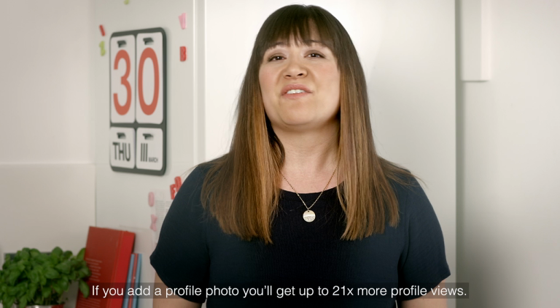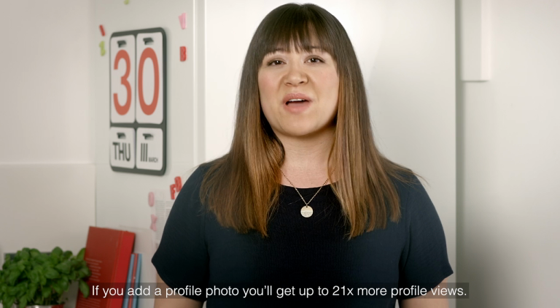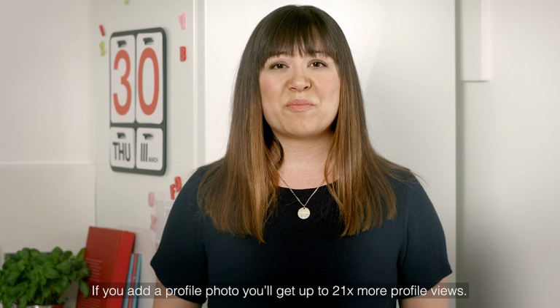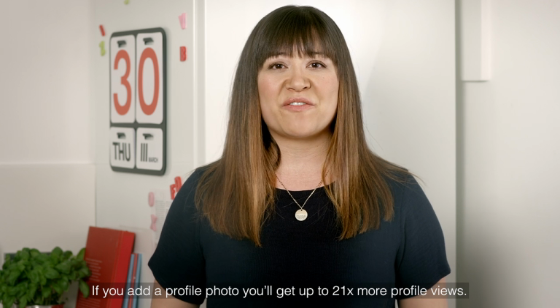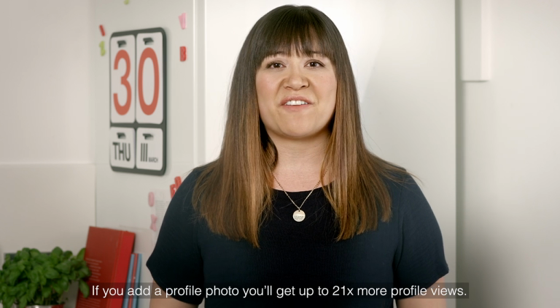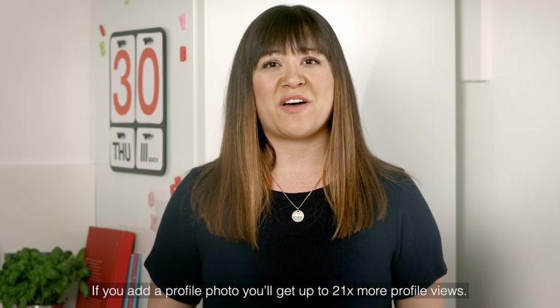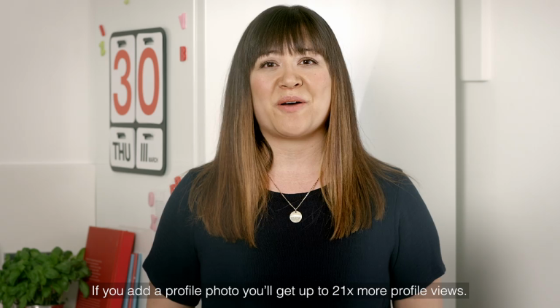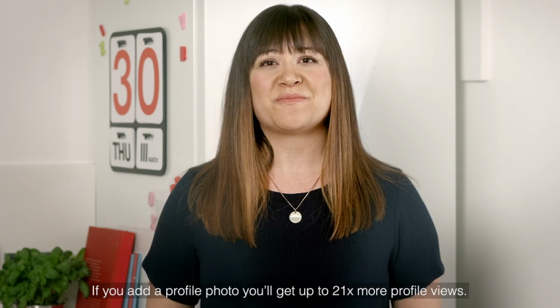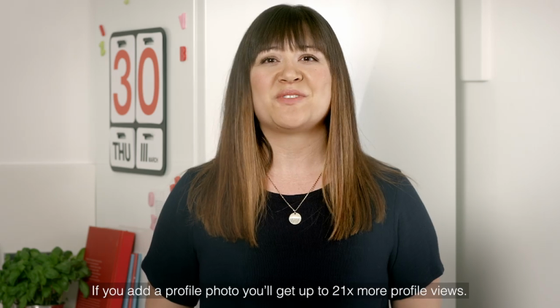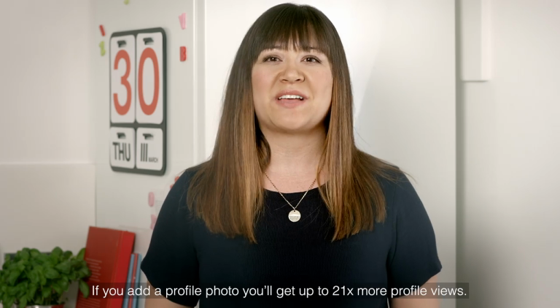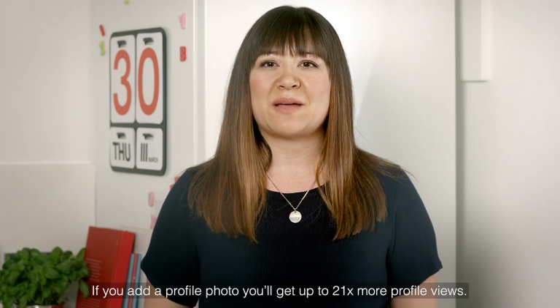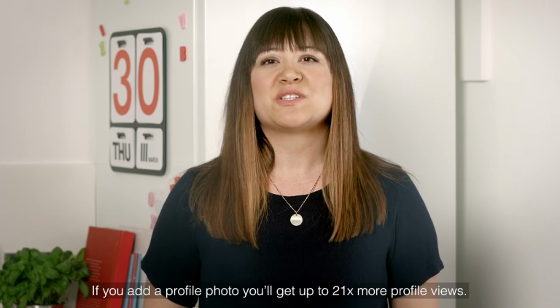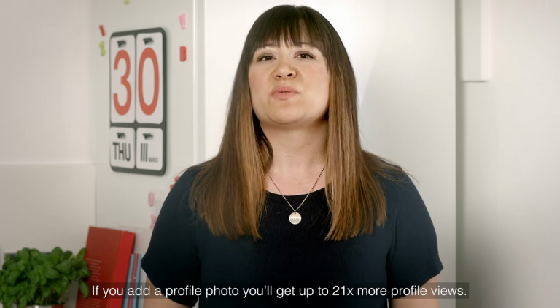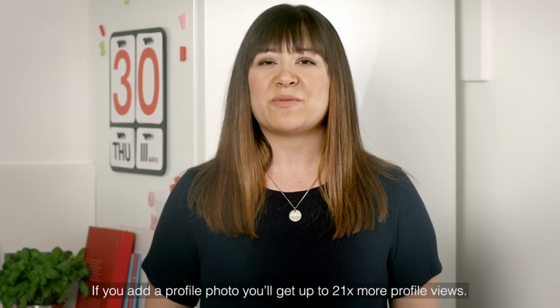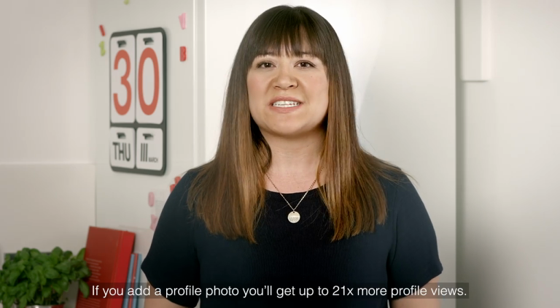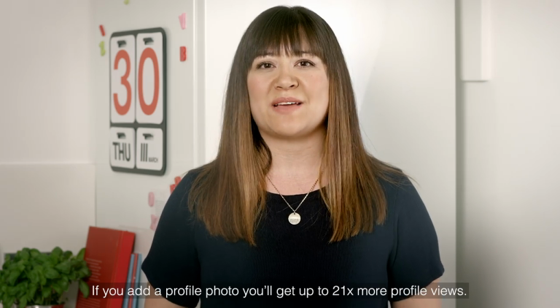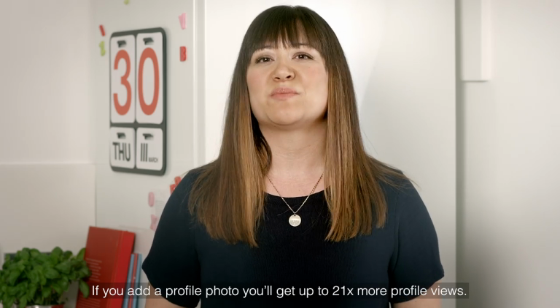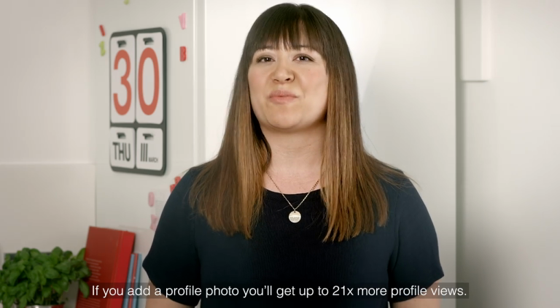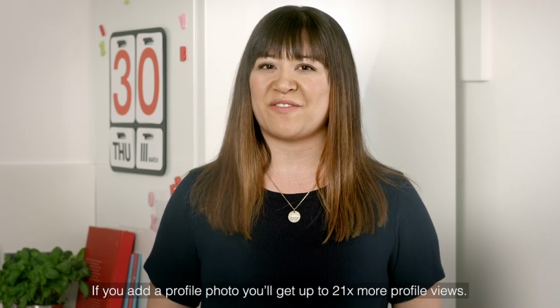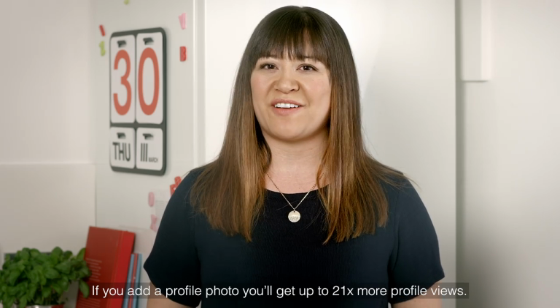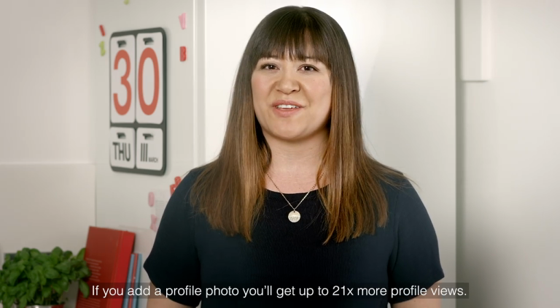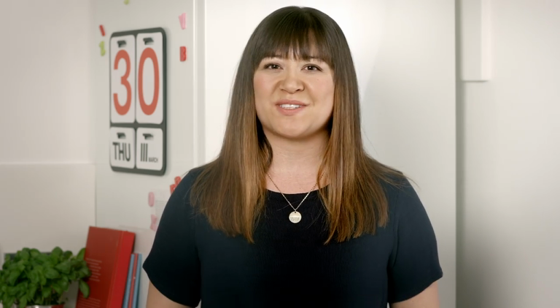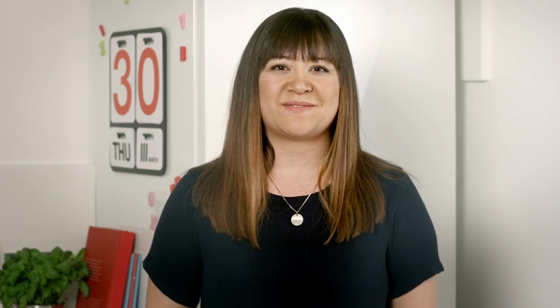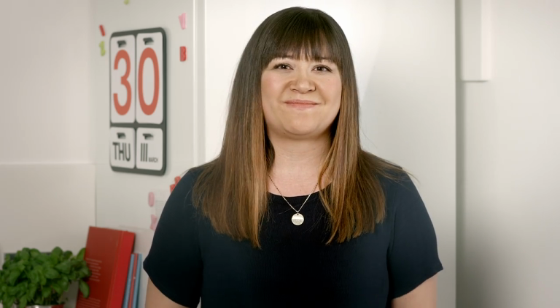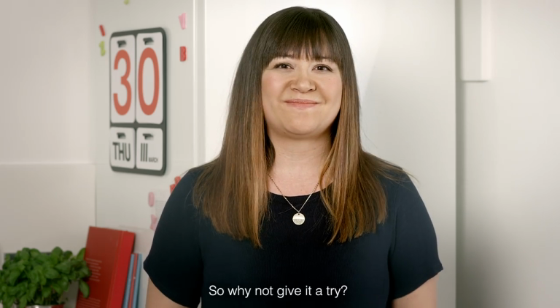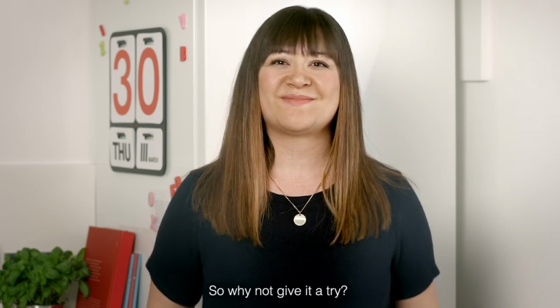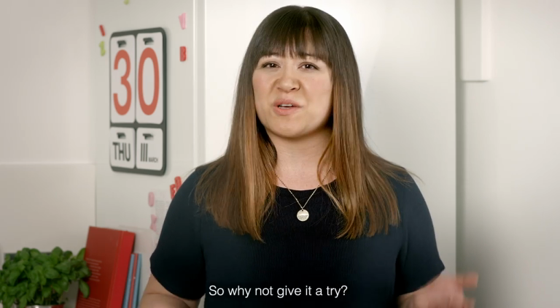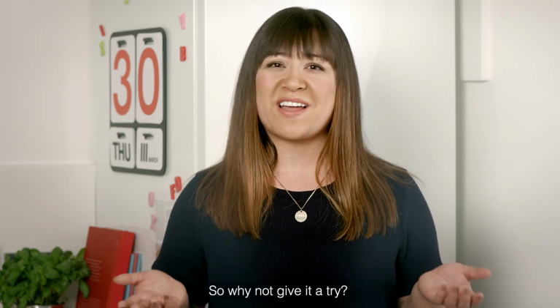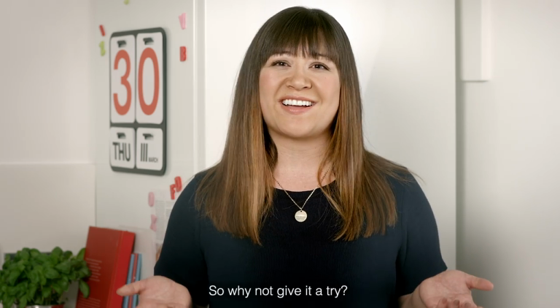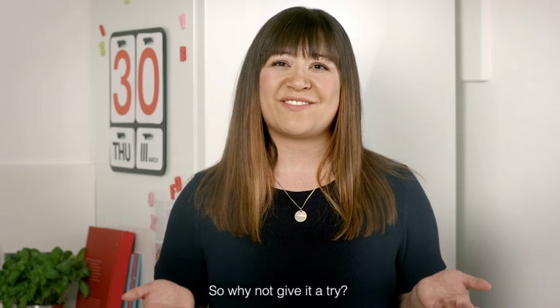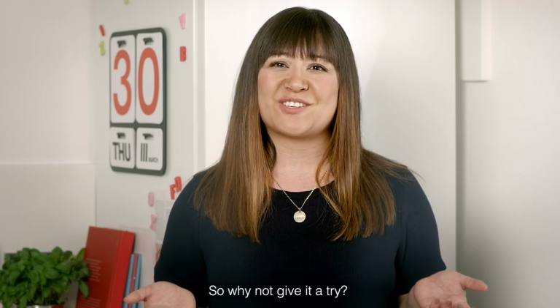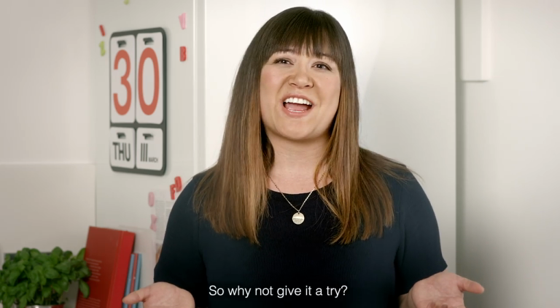If you add a profile photo you'll get up to 21 times more profile views. So why not give it a try?